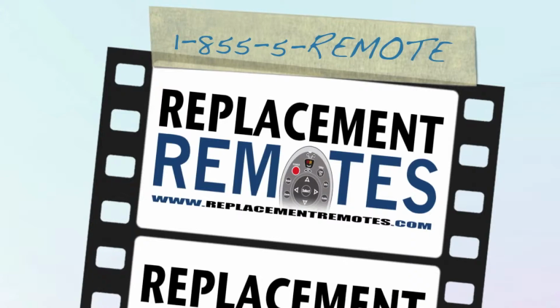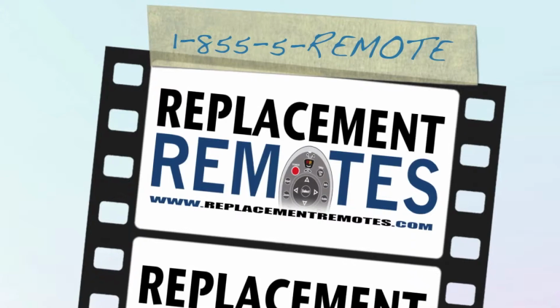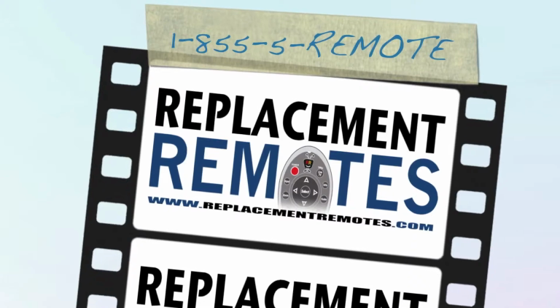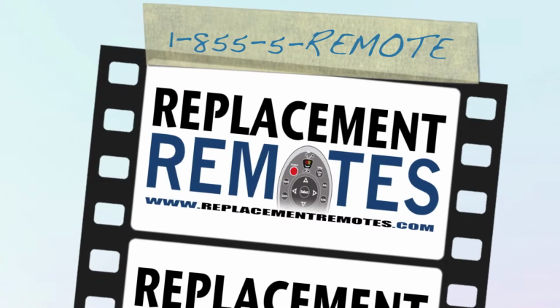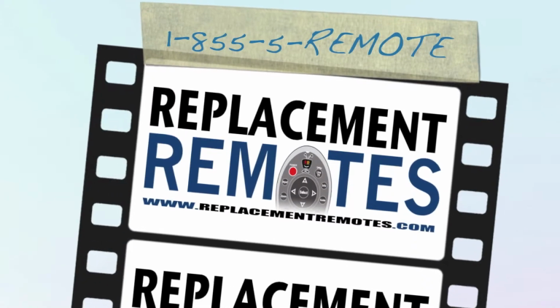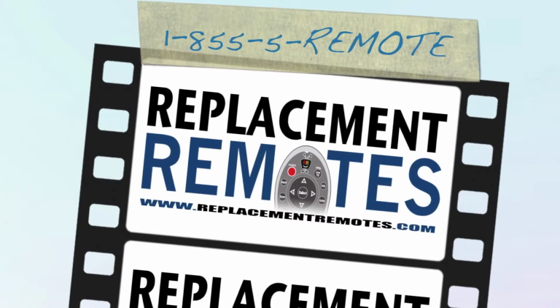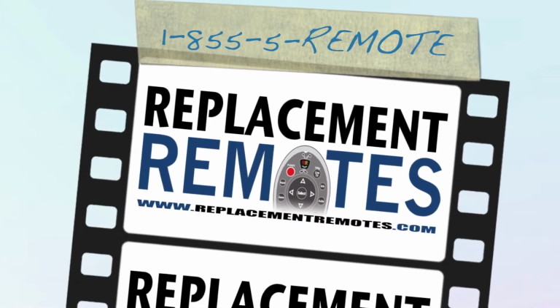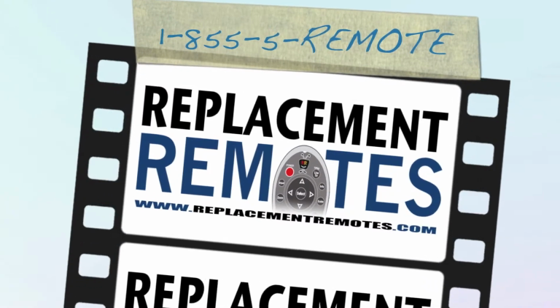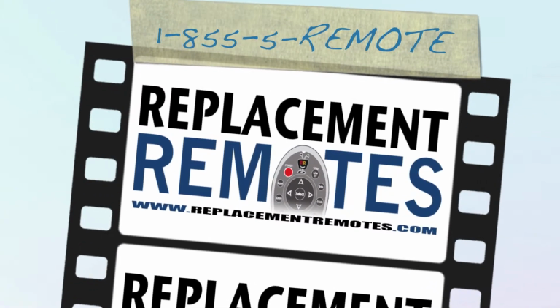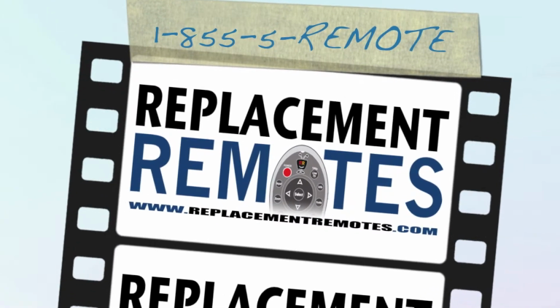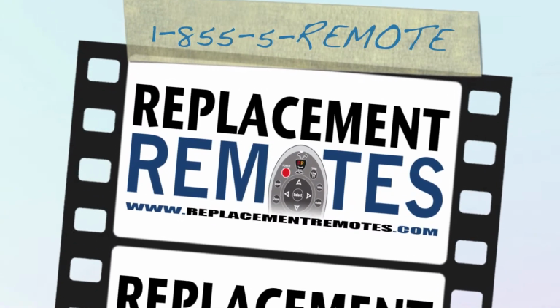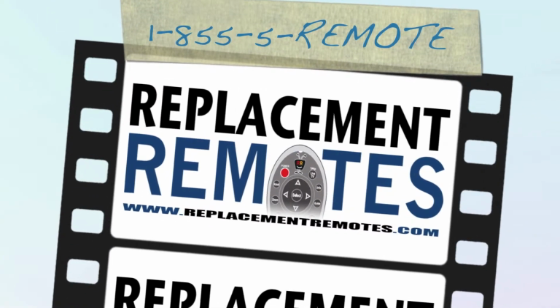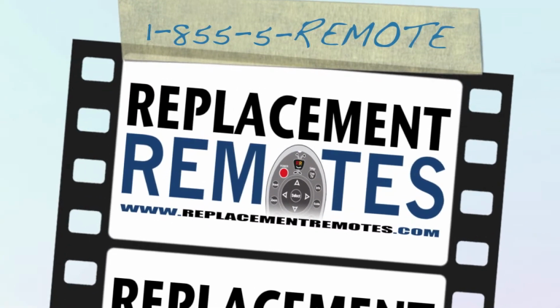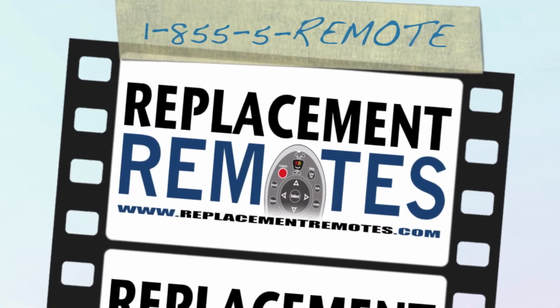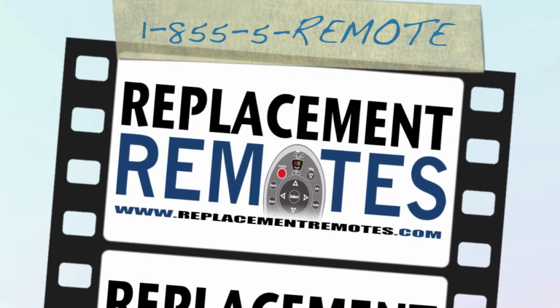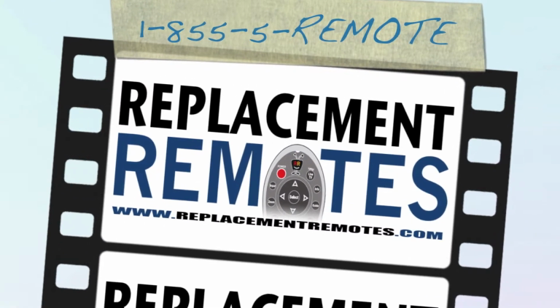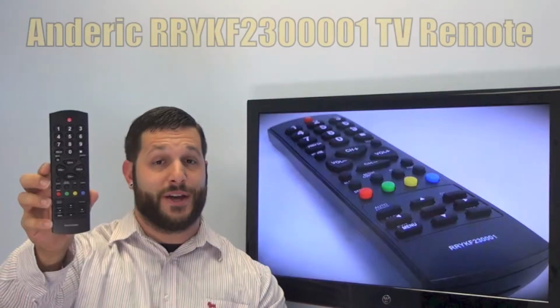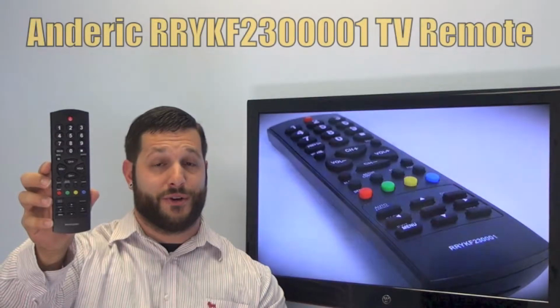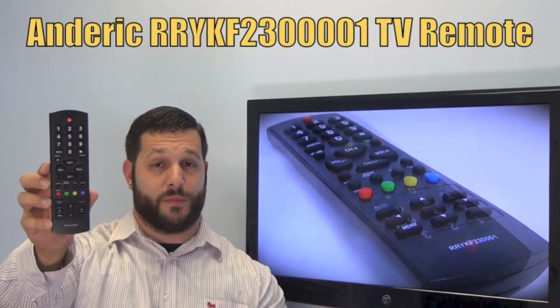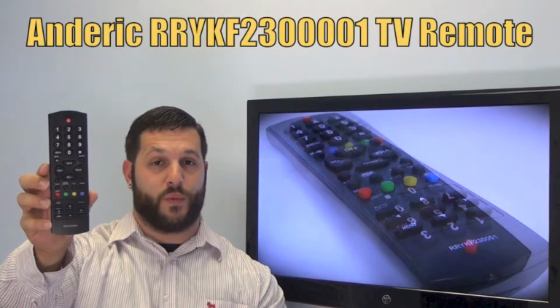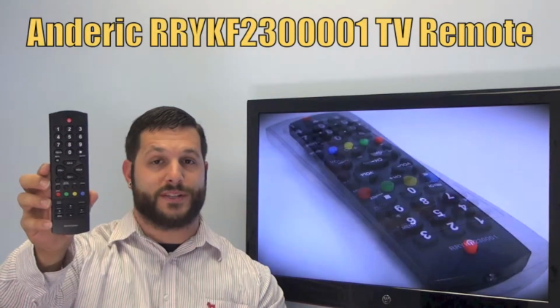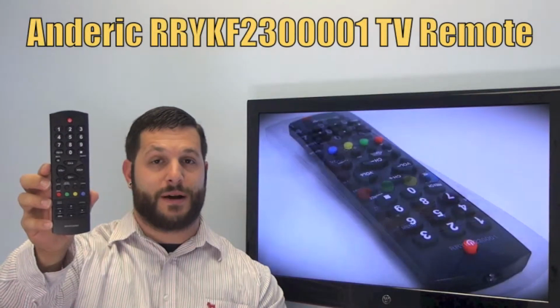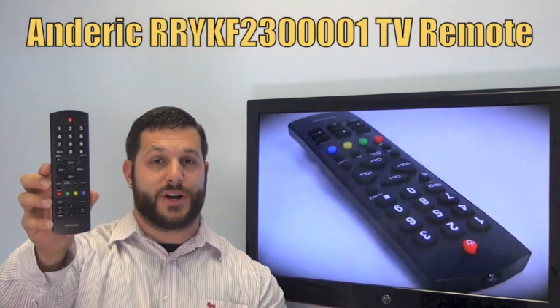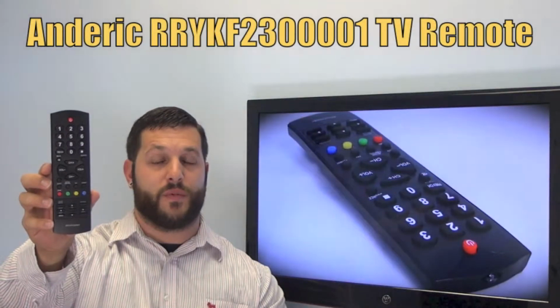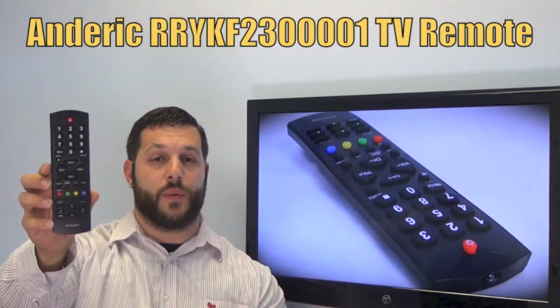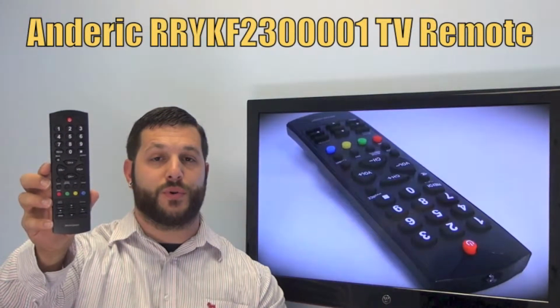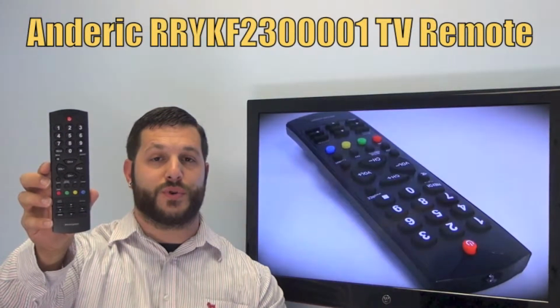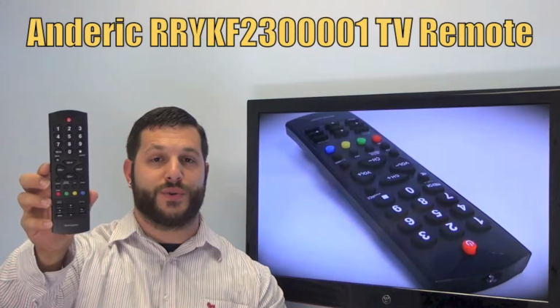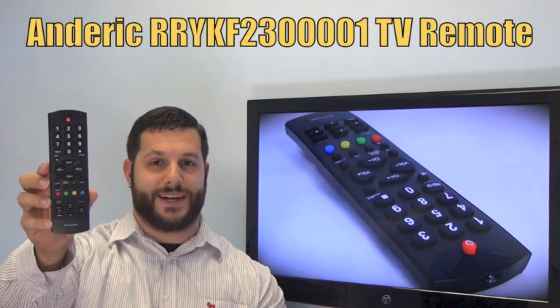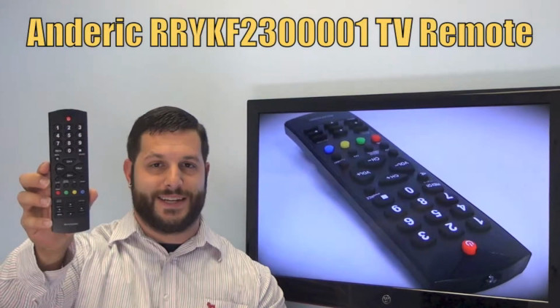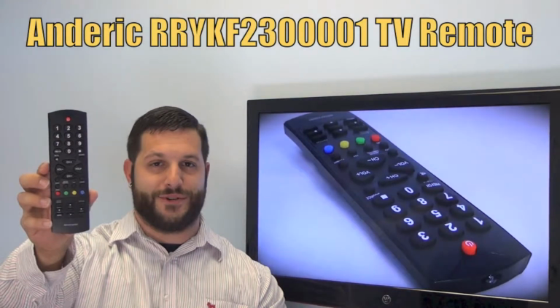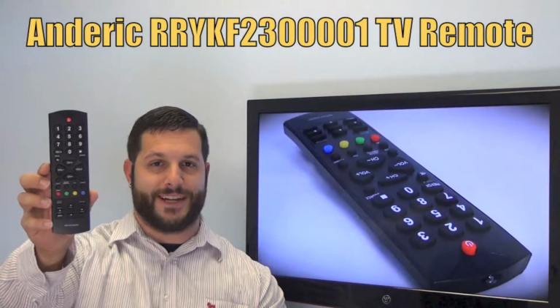Hi everyone, this is Timothy from ReplacementRemotes.com, your number one stop shop for remote controls on the internet.